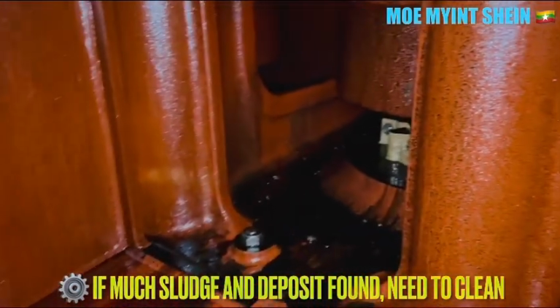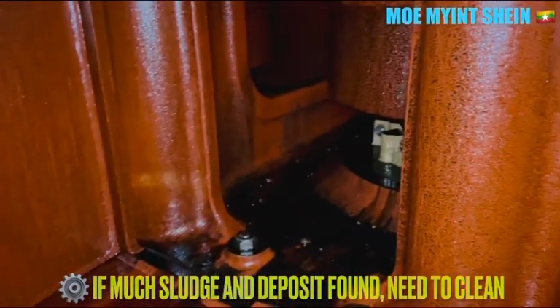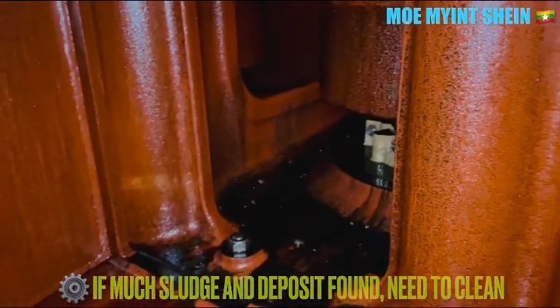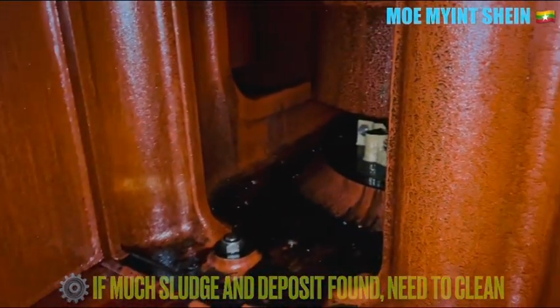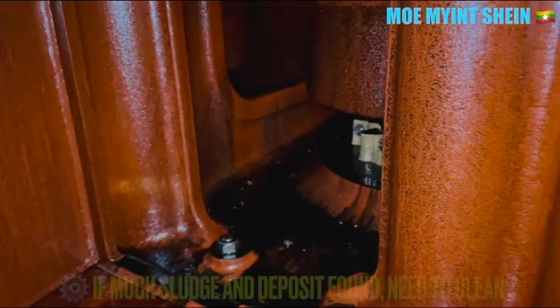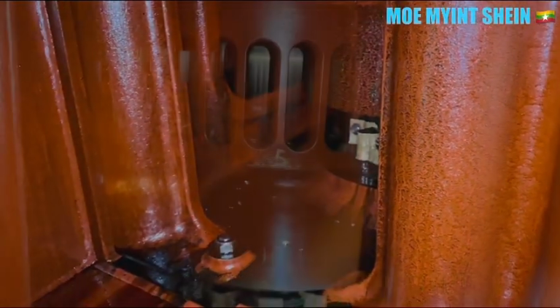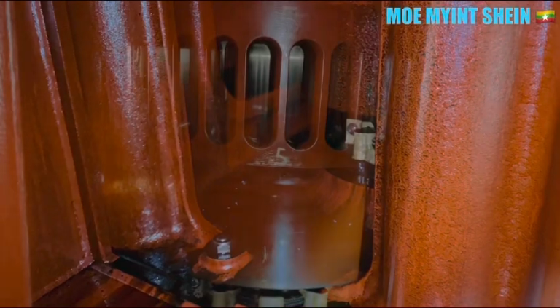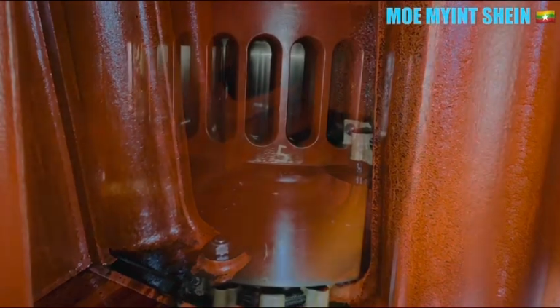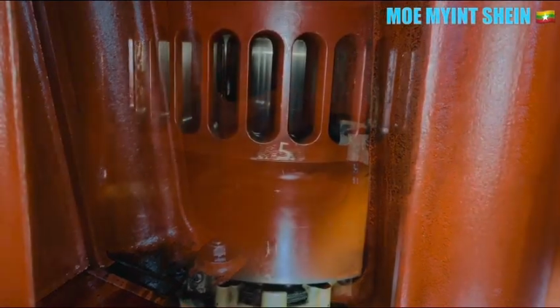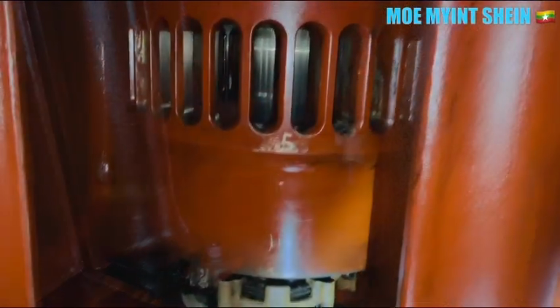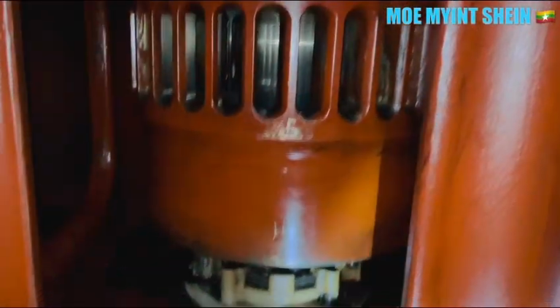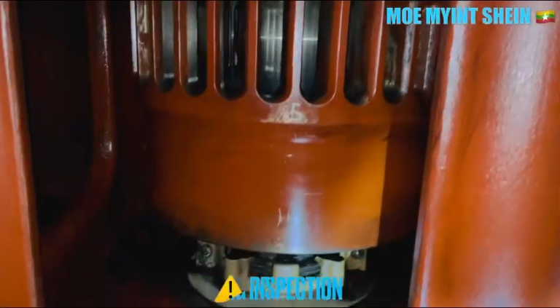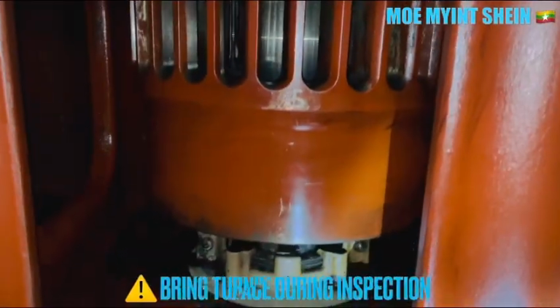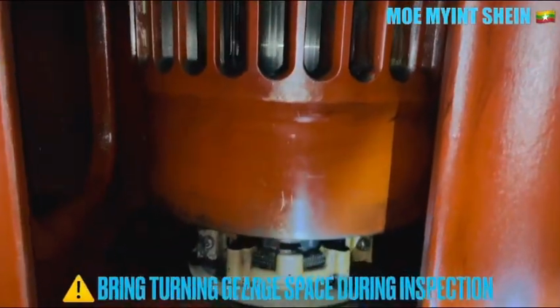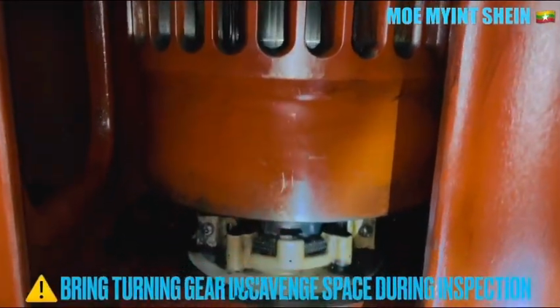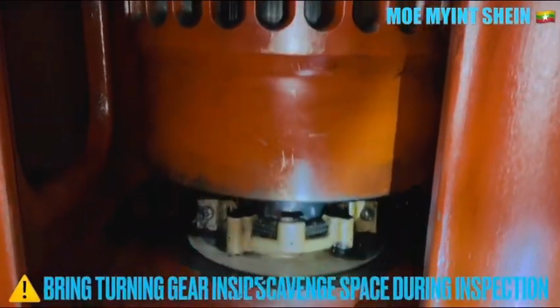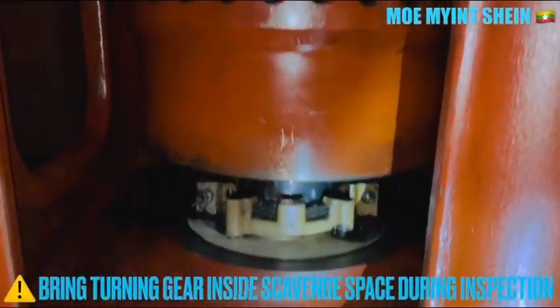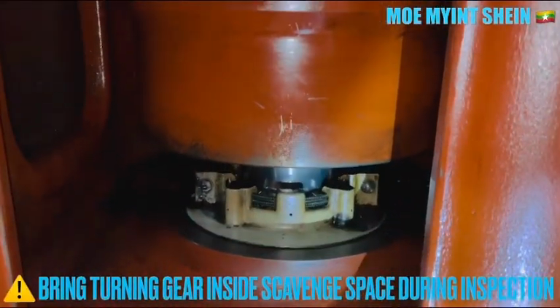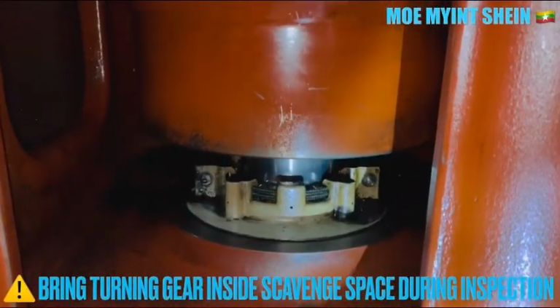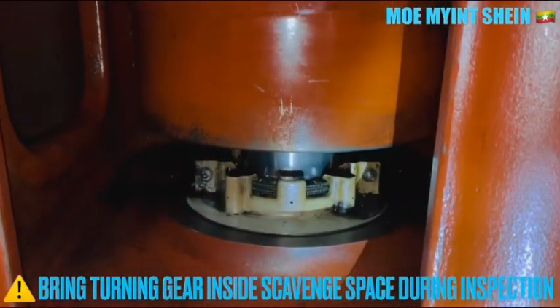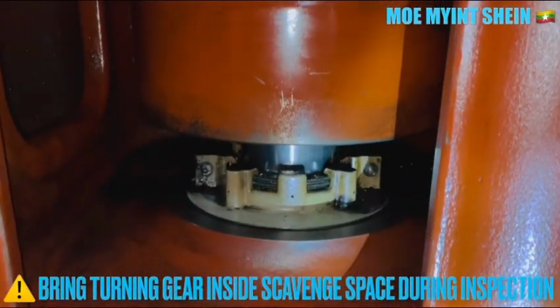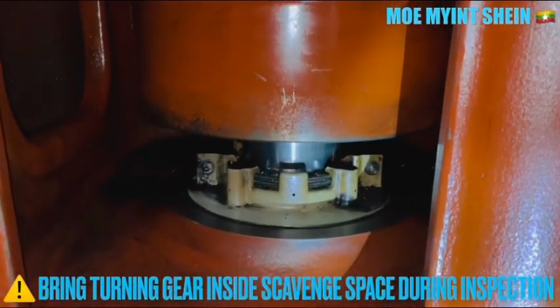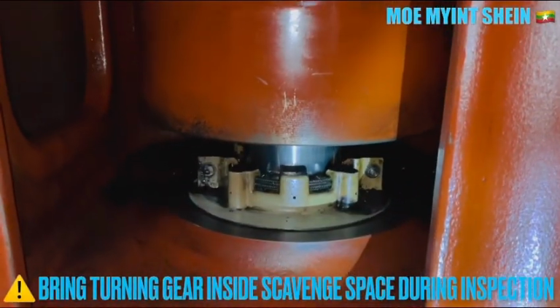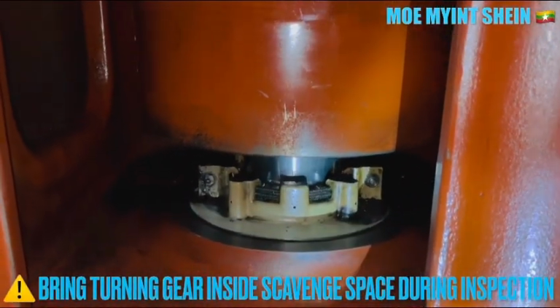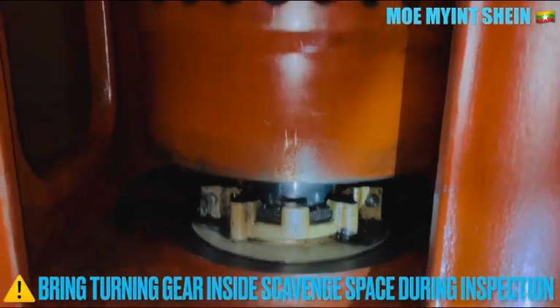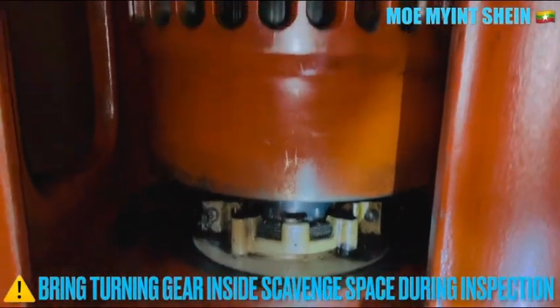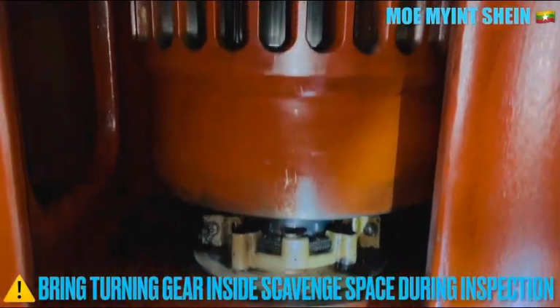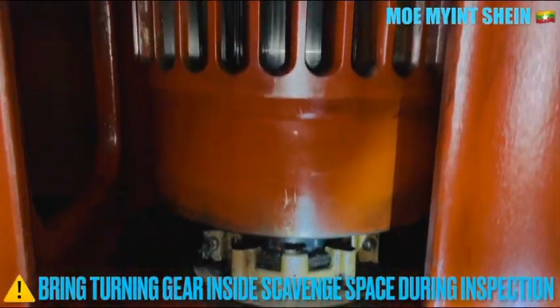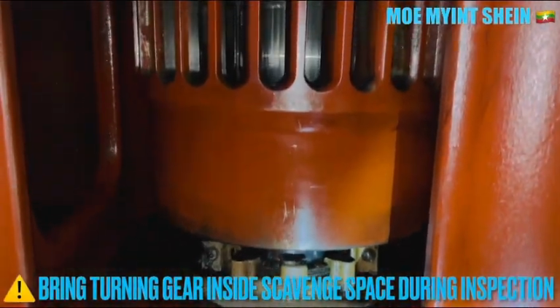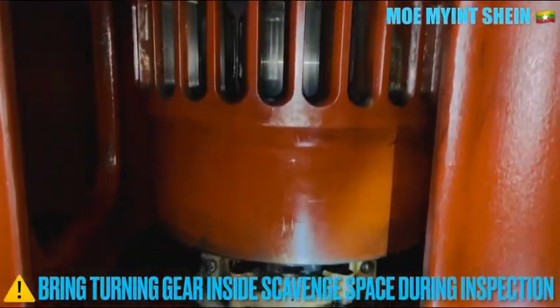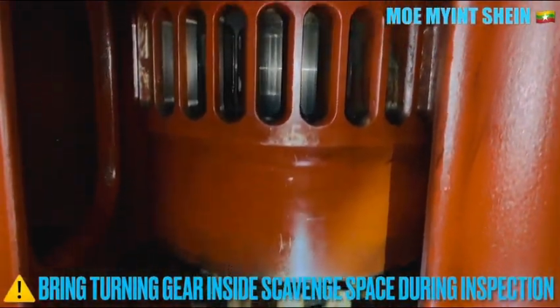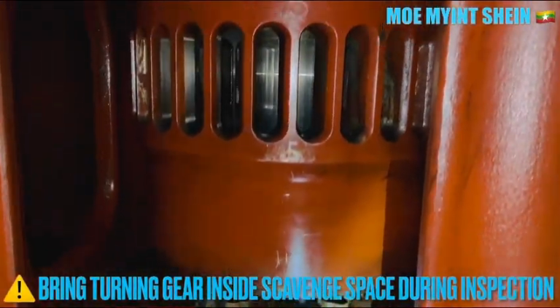For safety and normal practice, you must engage the turning gear of the main engine during the inspection of the scavenge space.